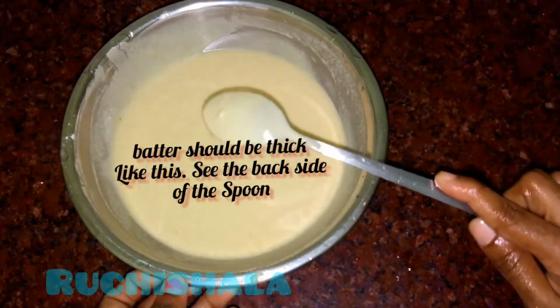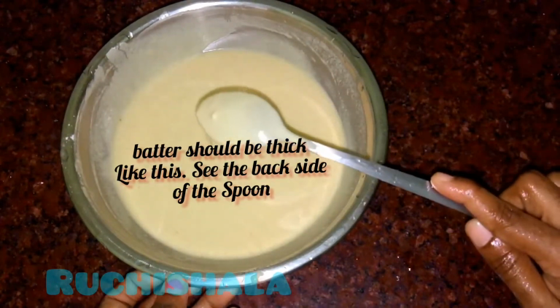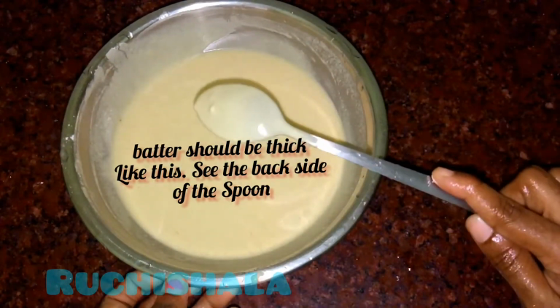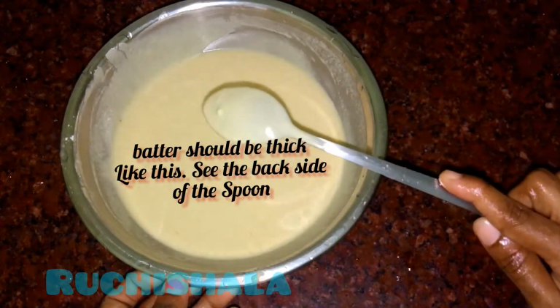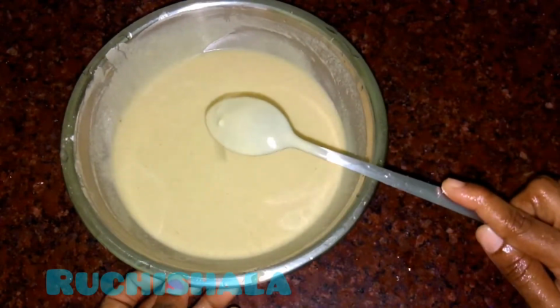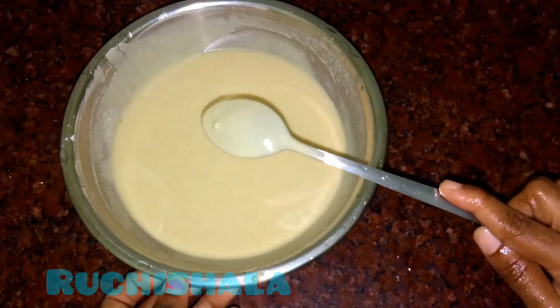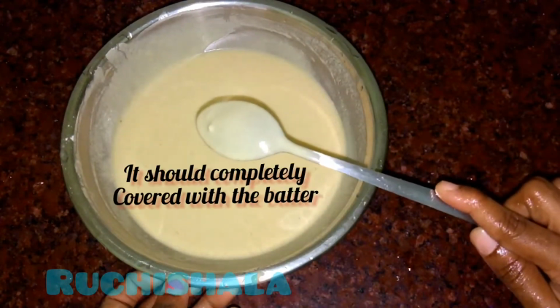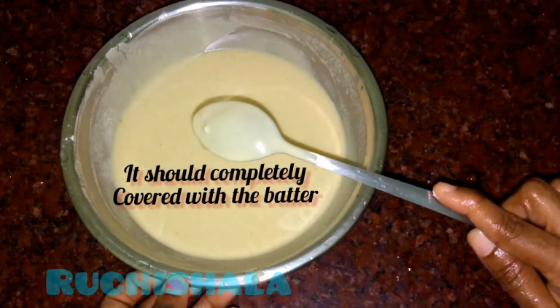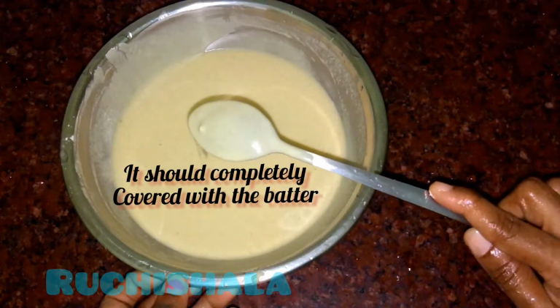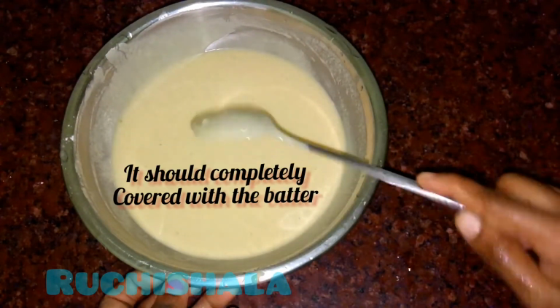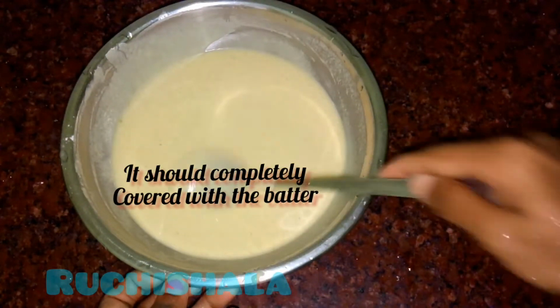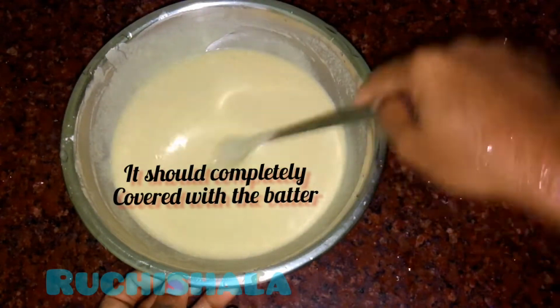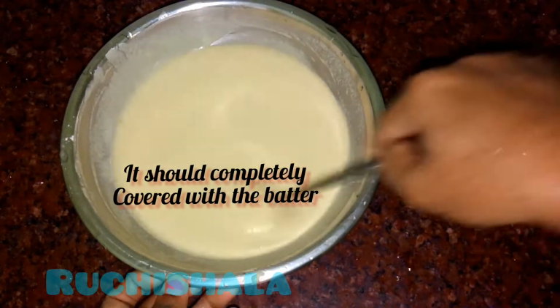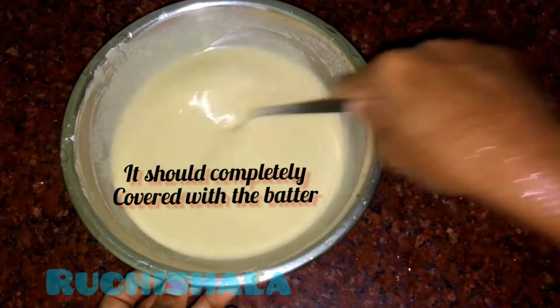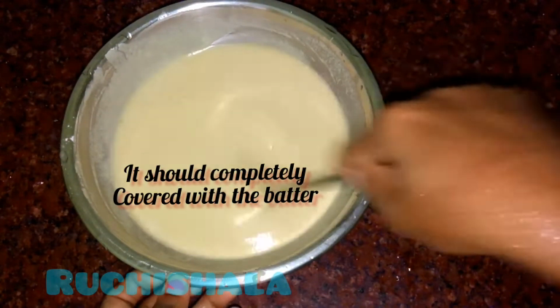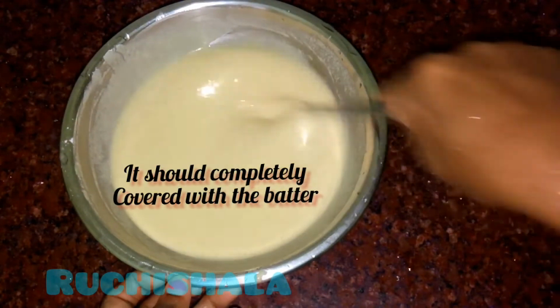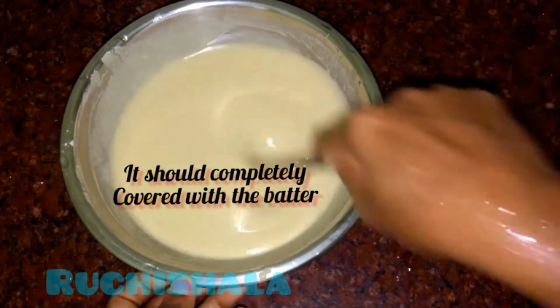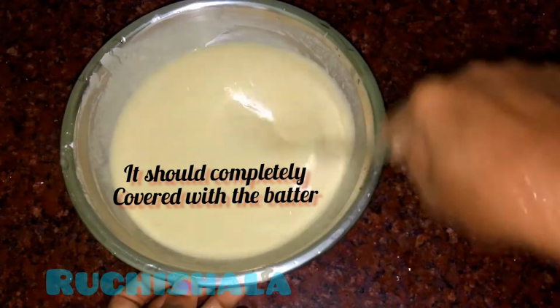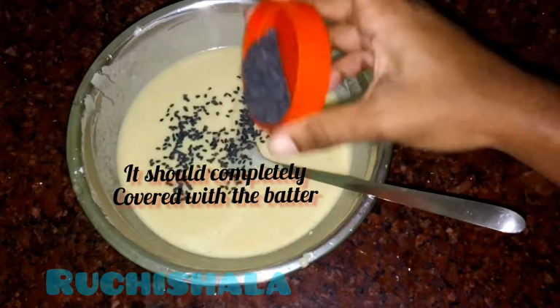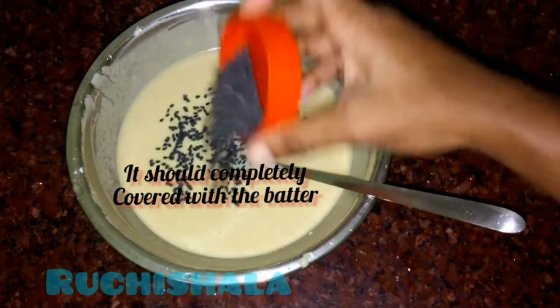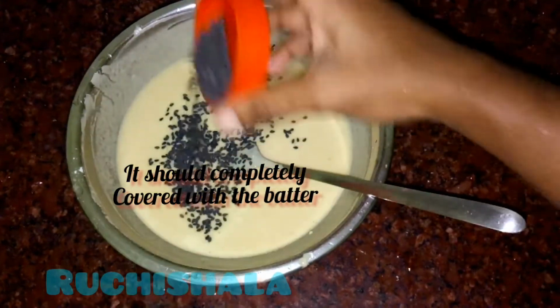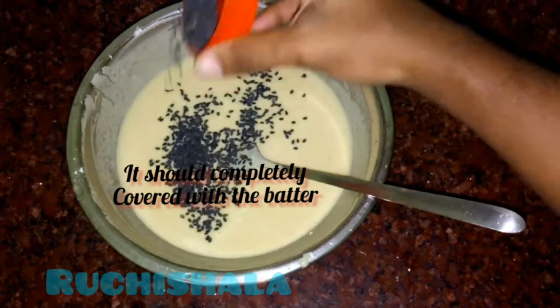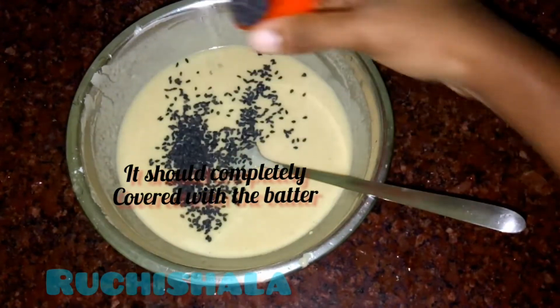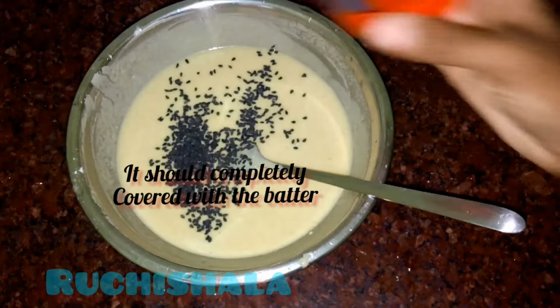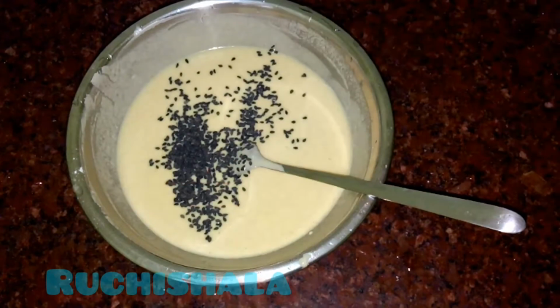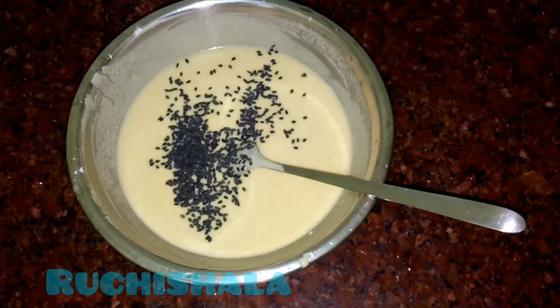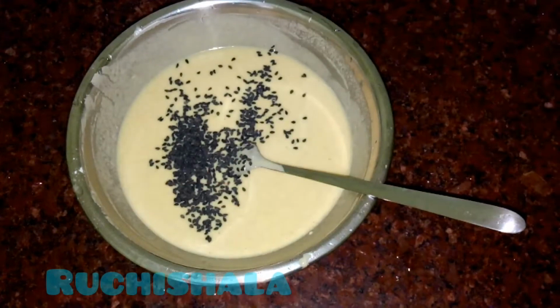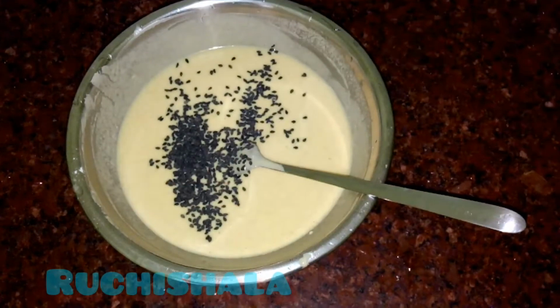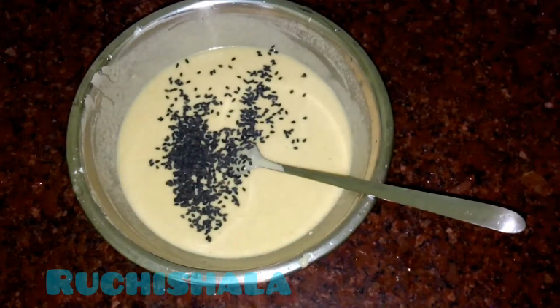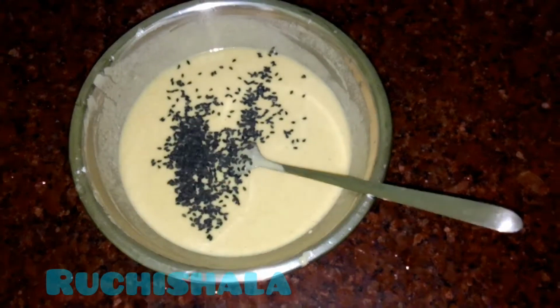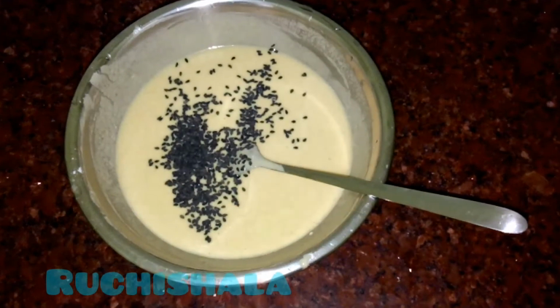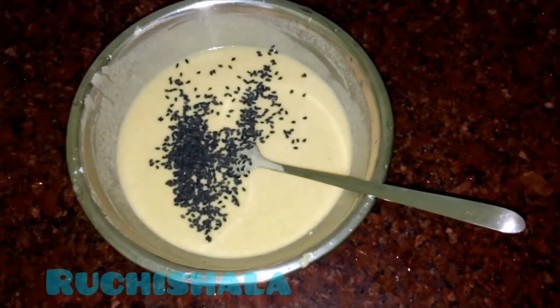Let's make everything. Now we have to mix. Let's cook it.